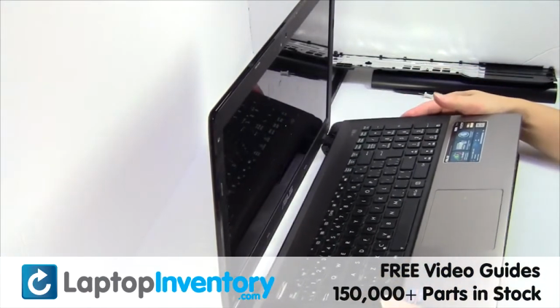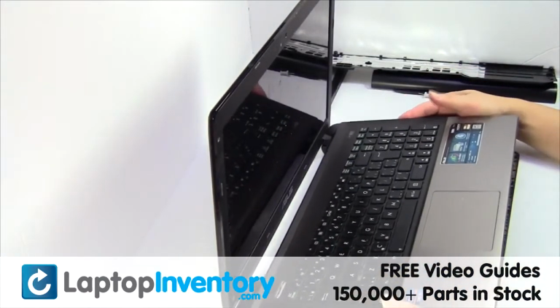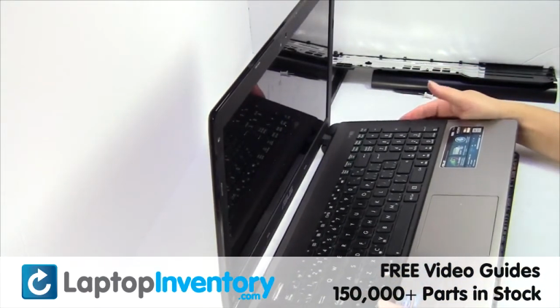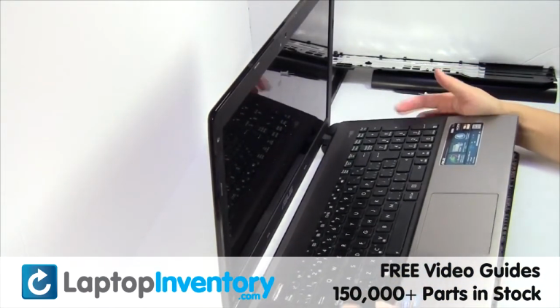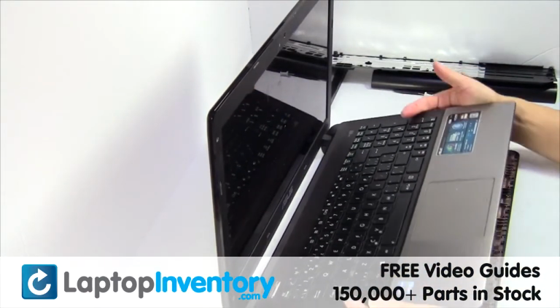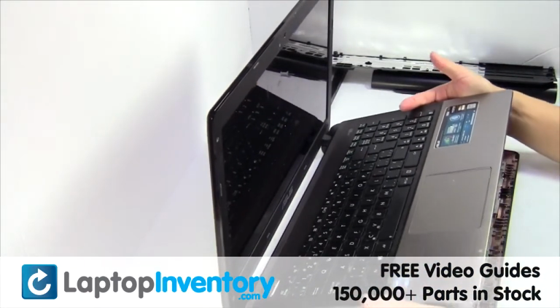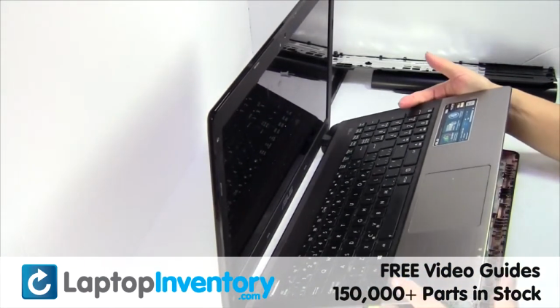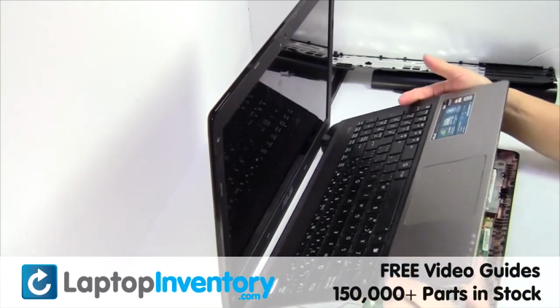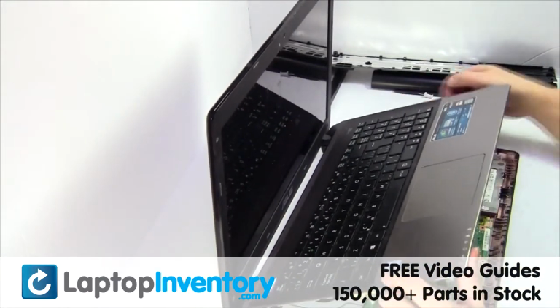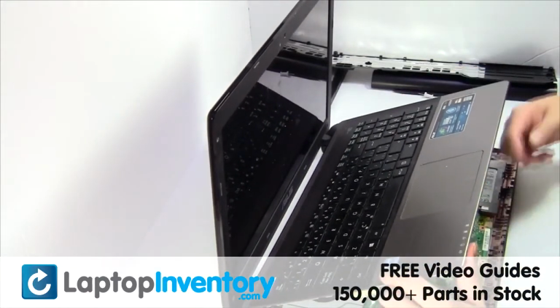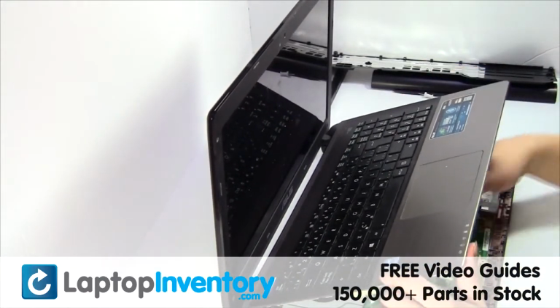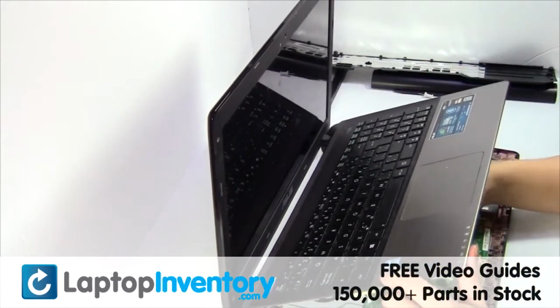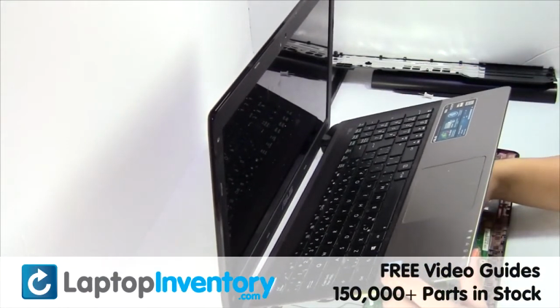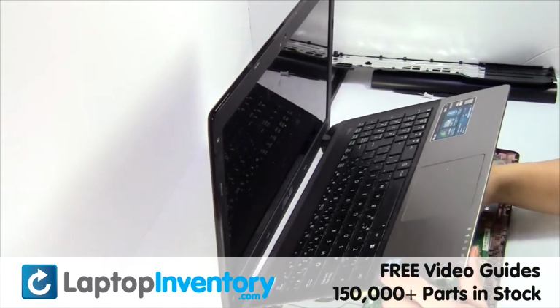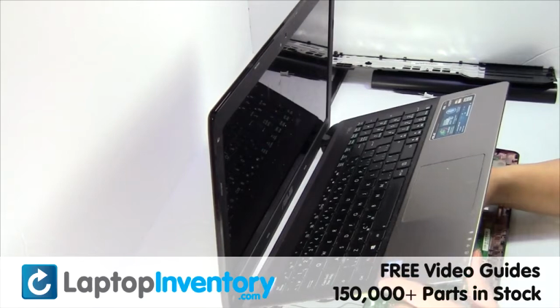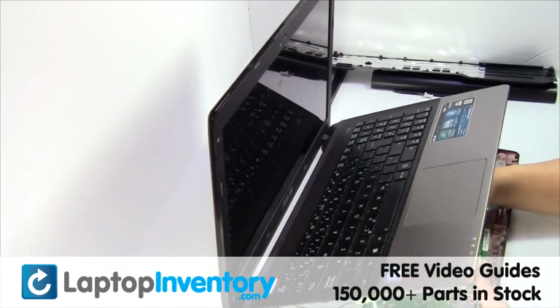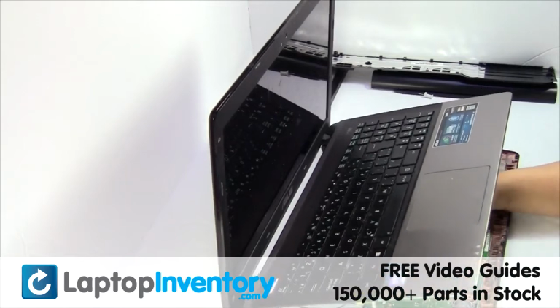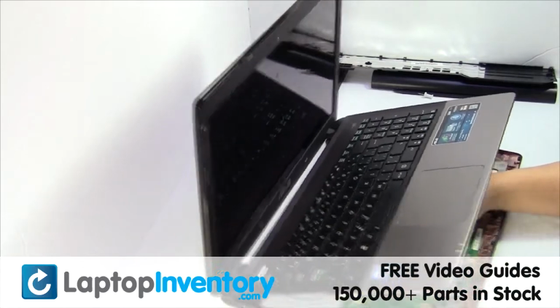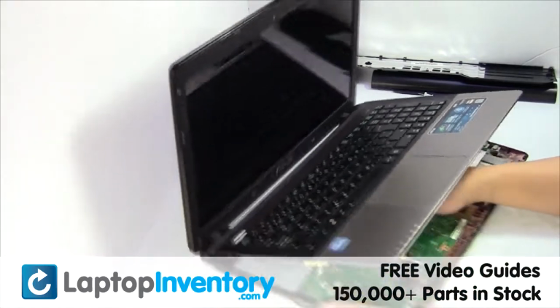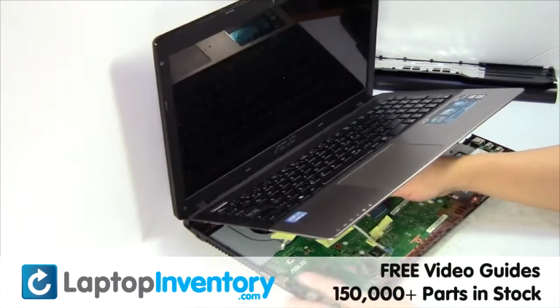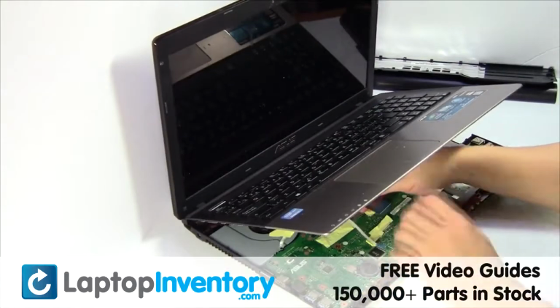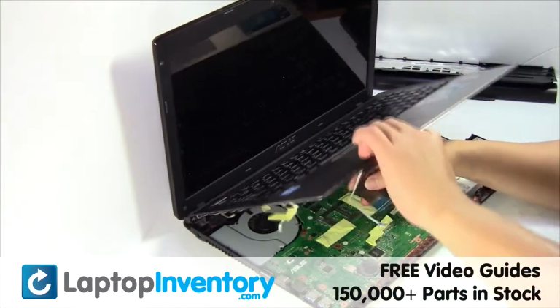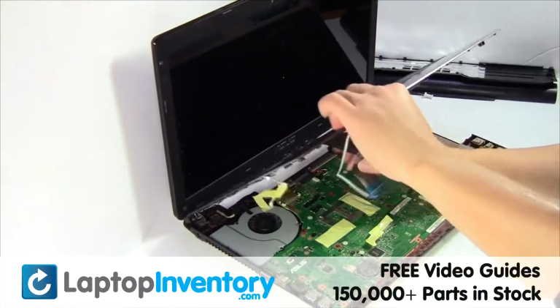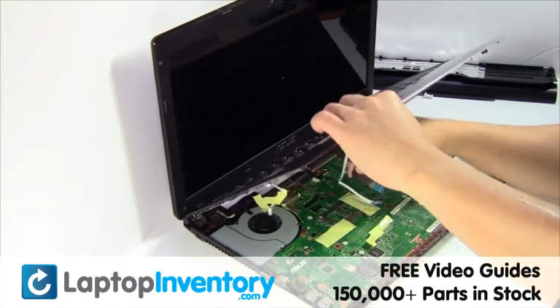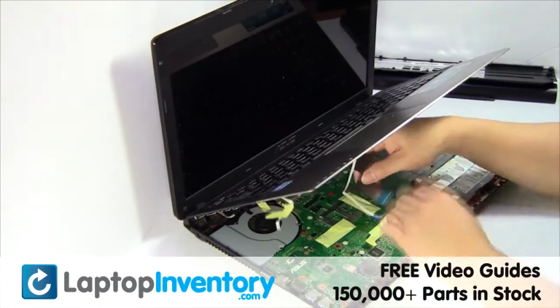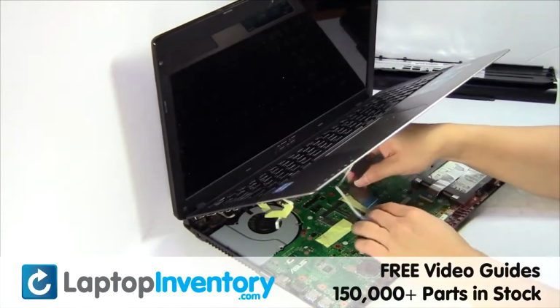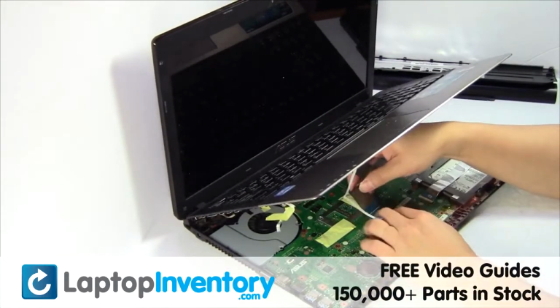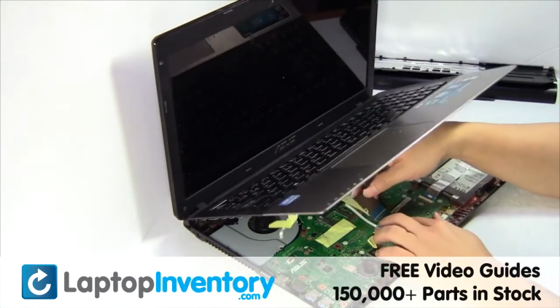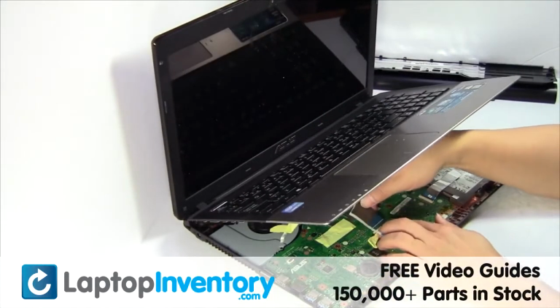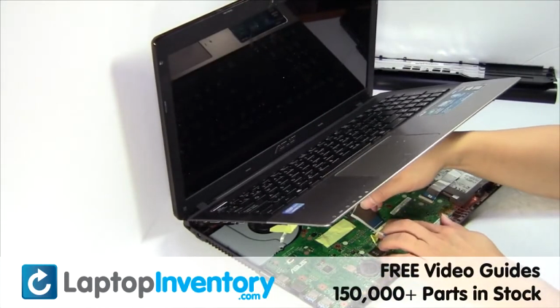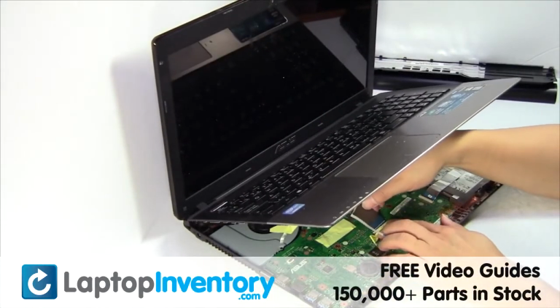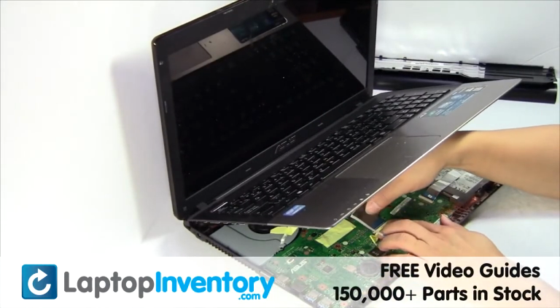Remove the palm rest. Place the touchpad back in place. Release the access.